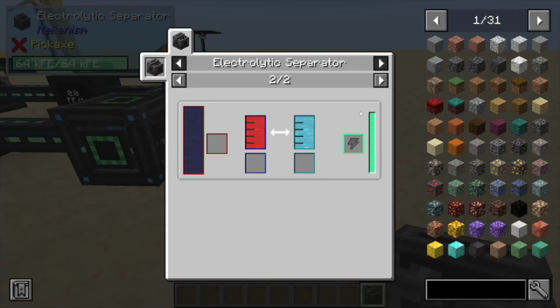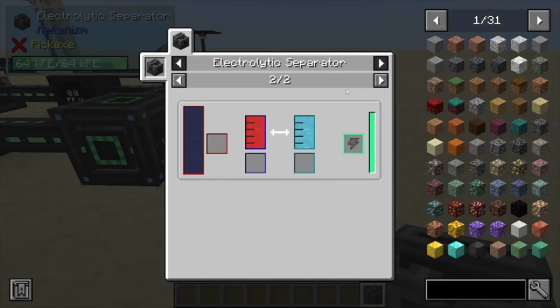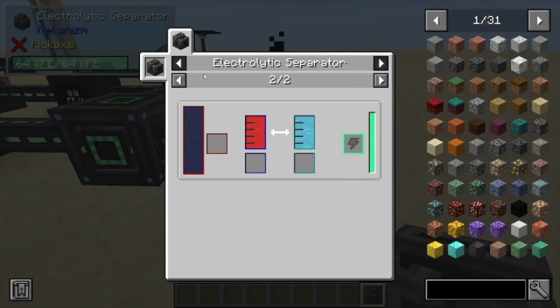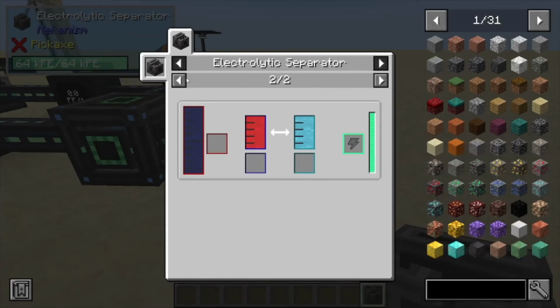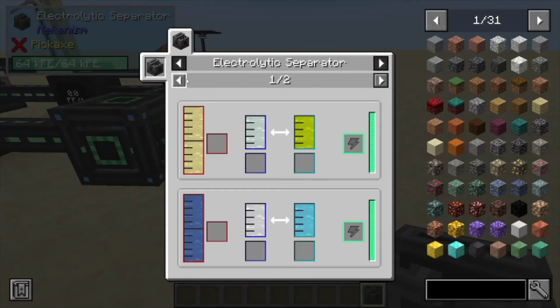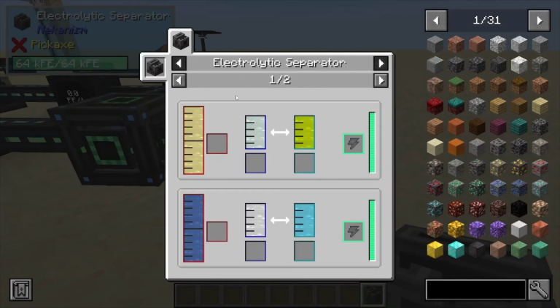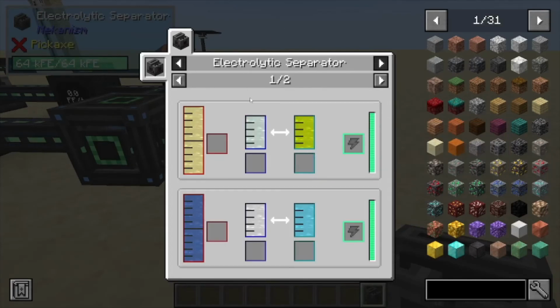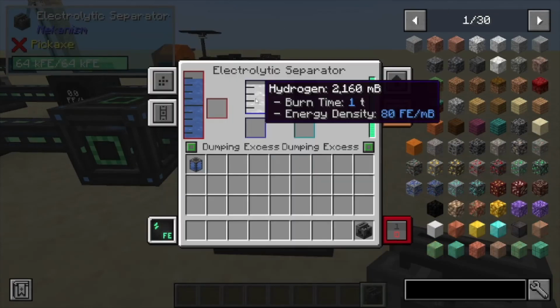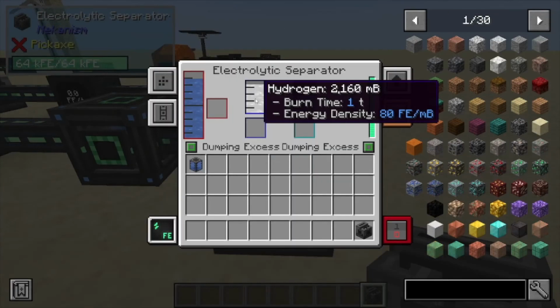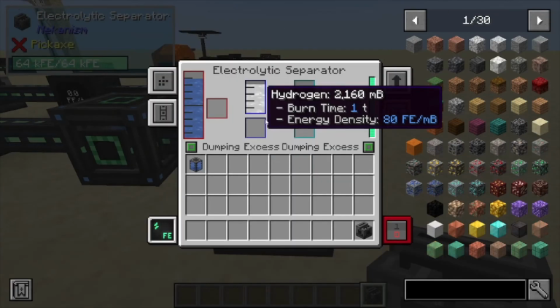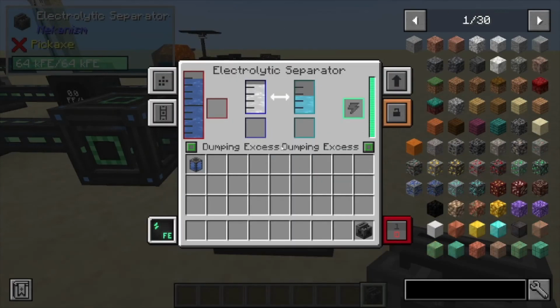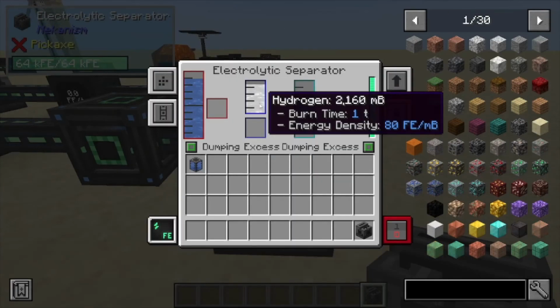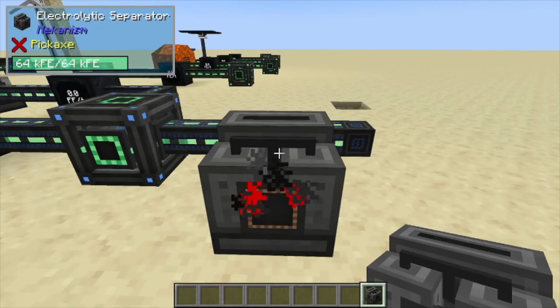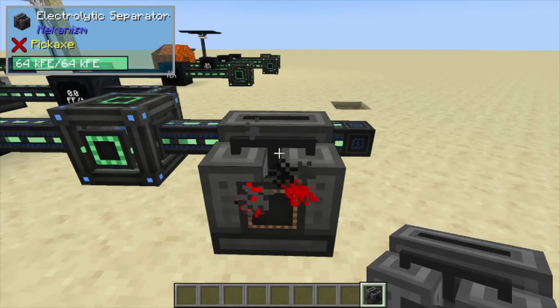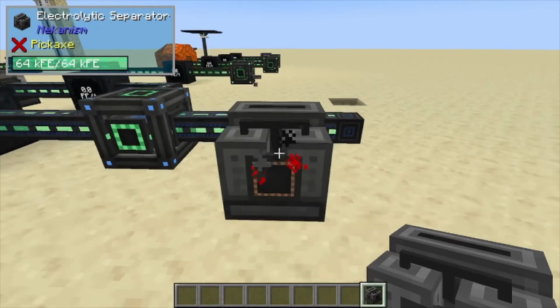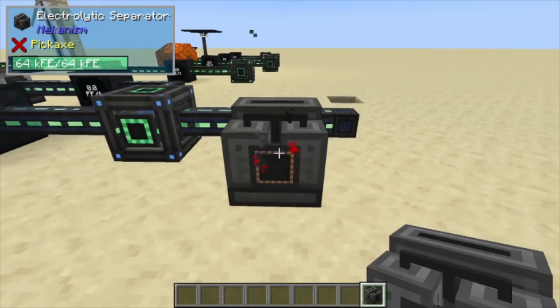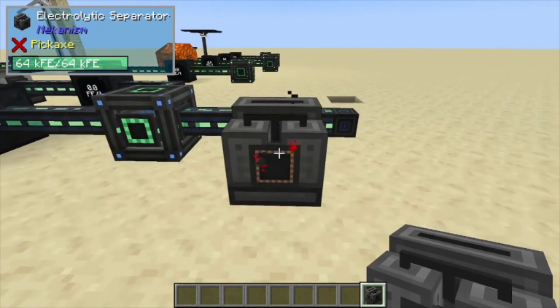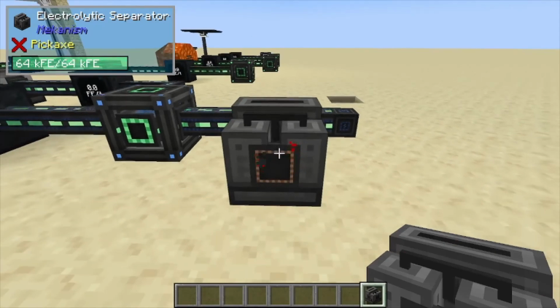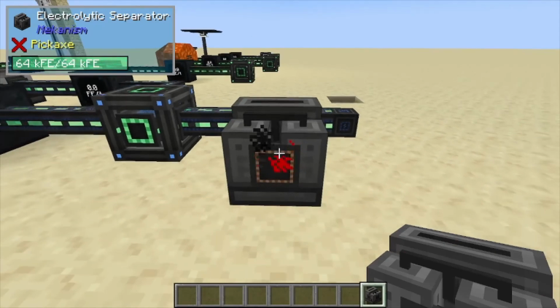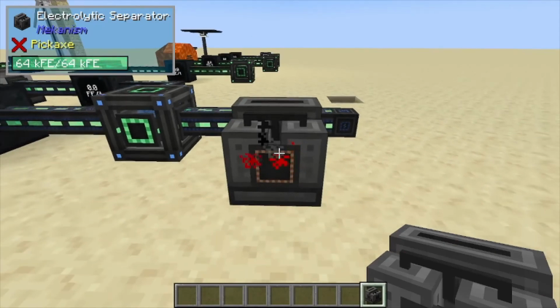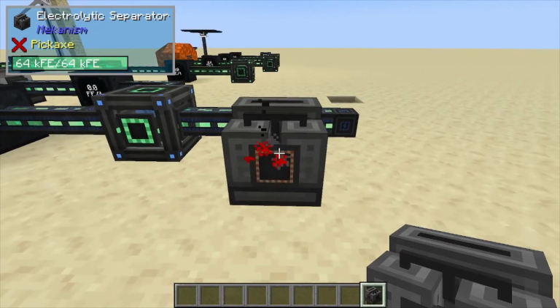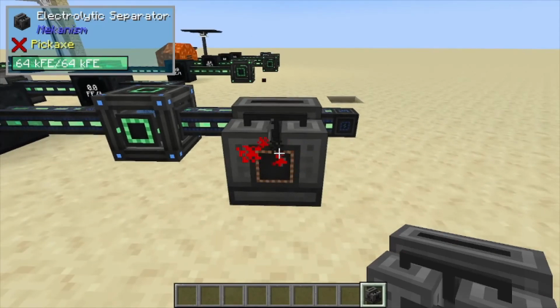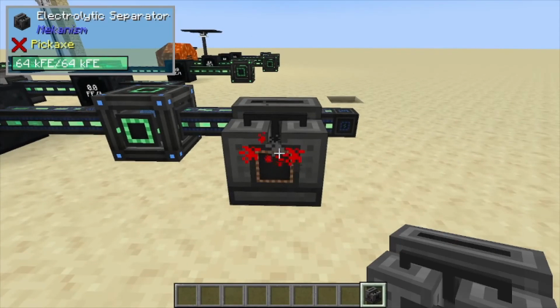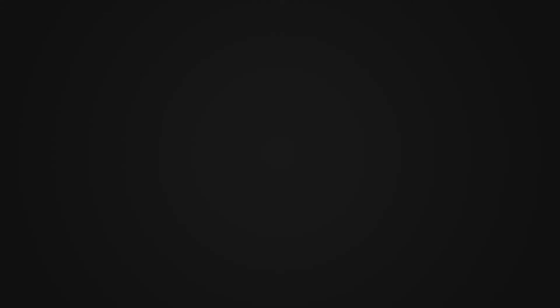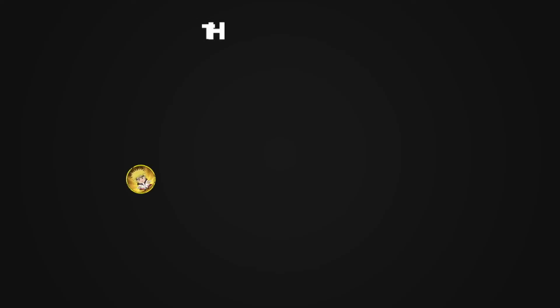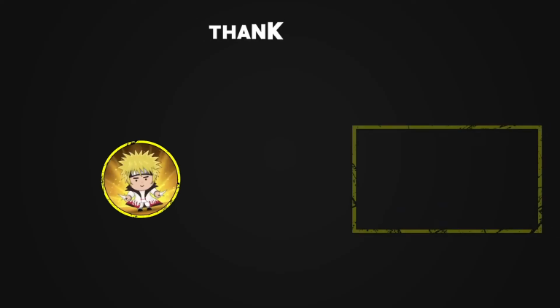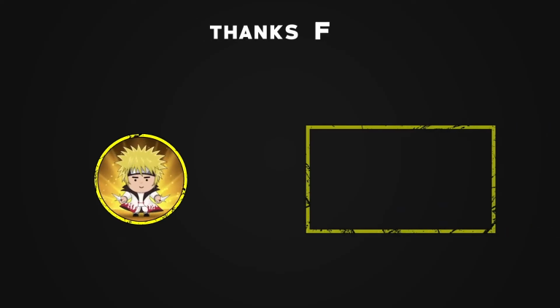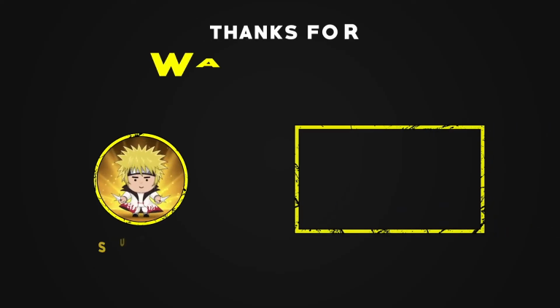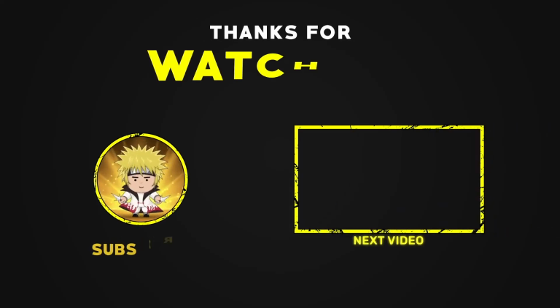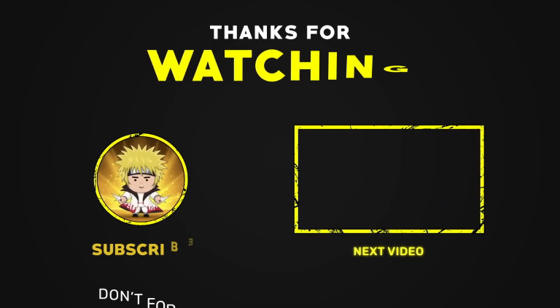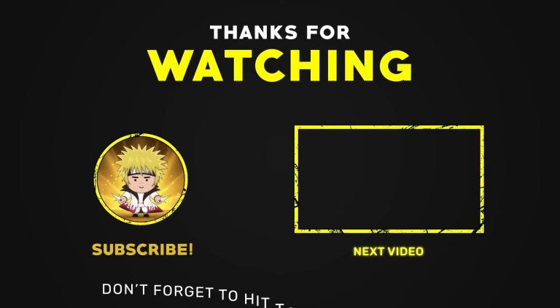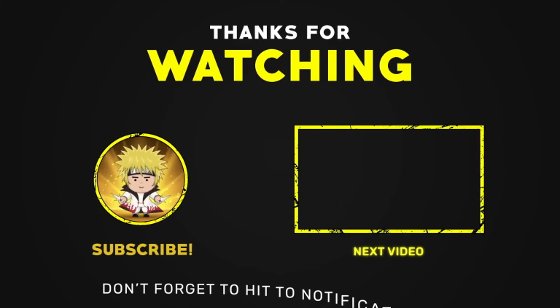So that's pretty much it for this one. If you found it helpful, like, comment, and subscribe.